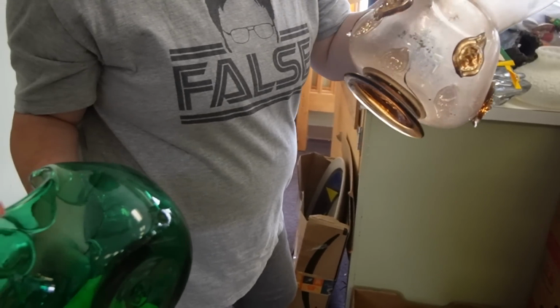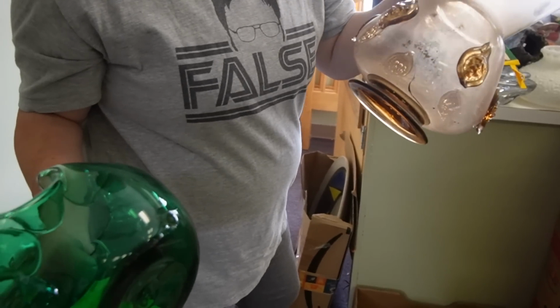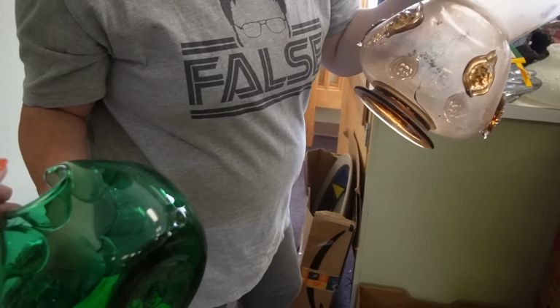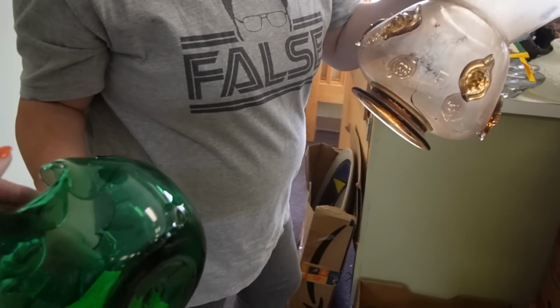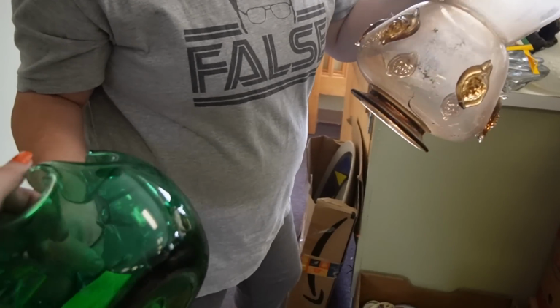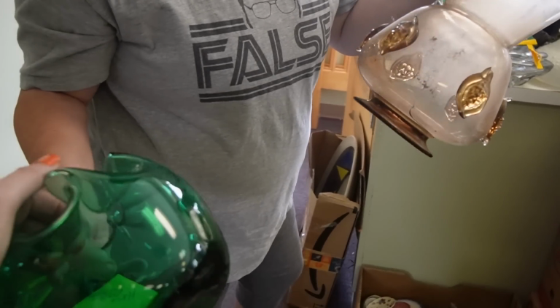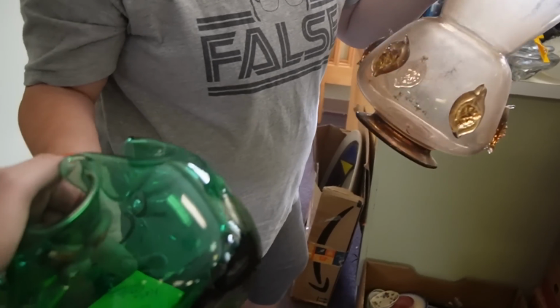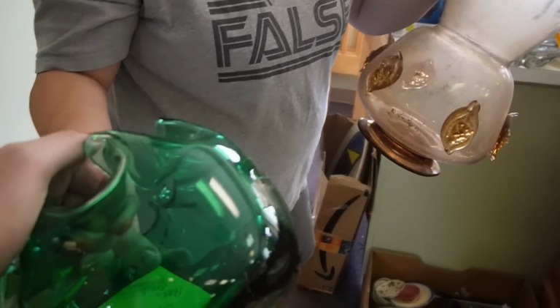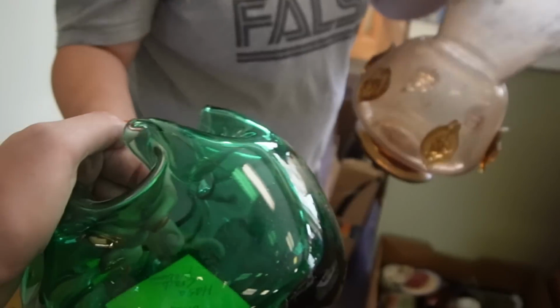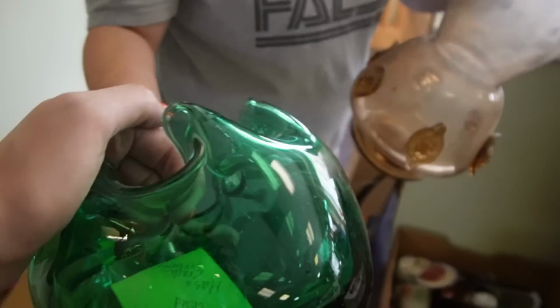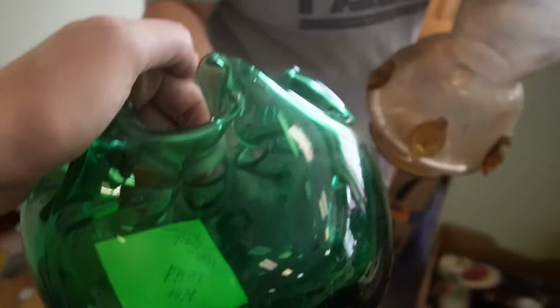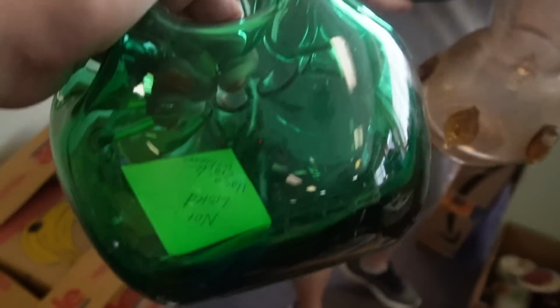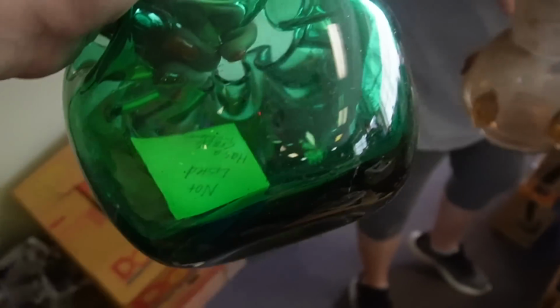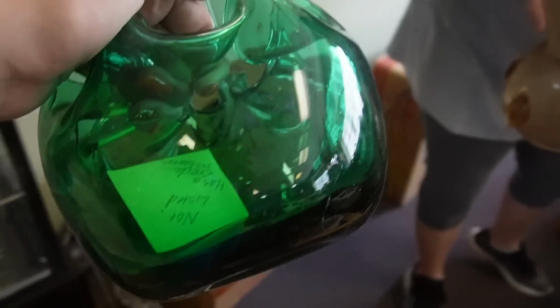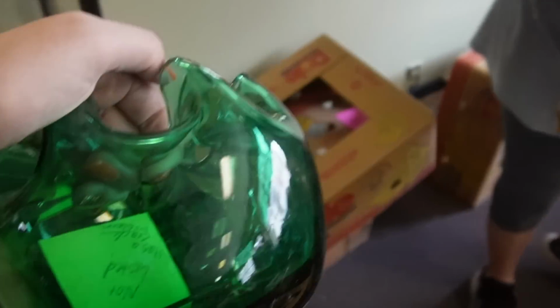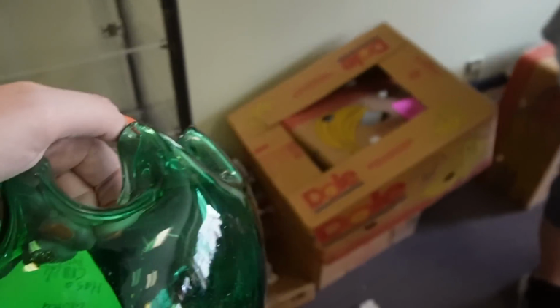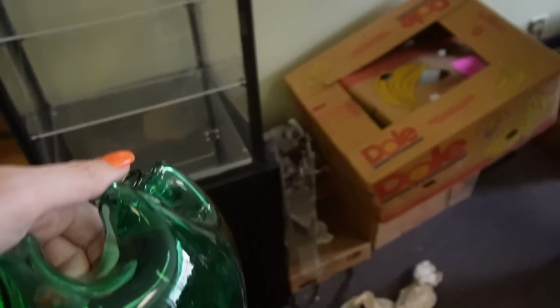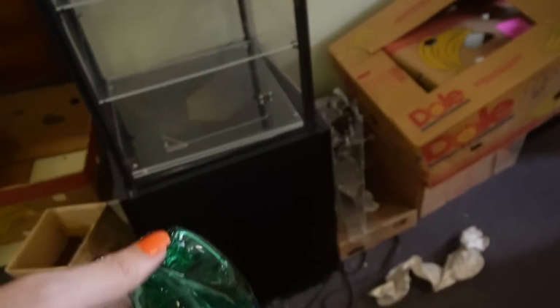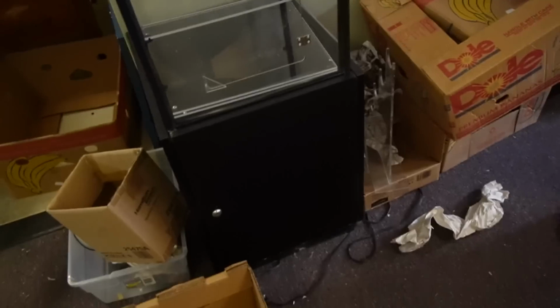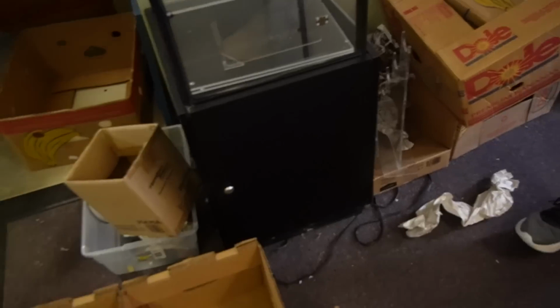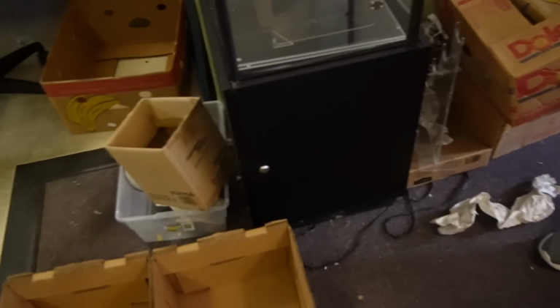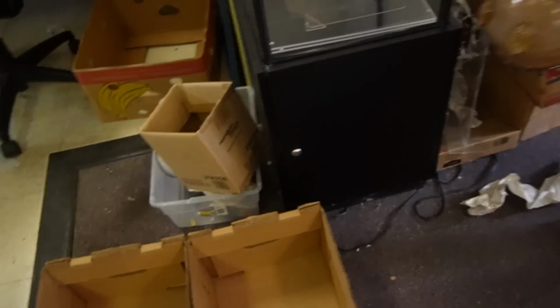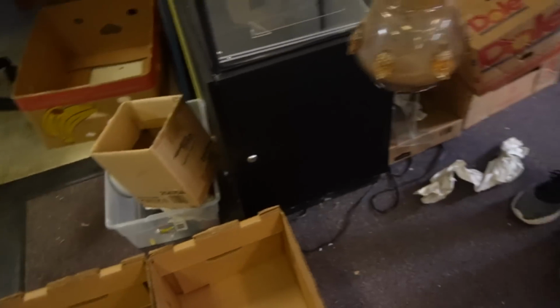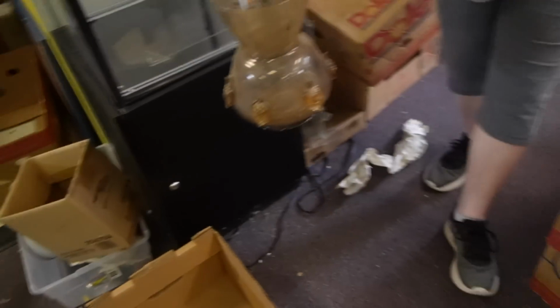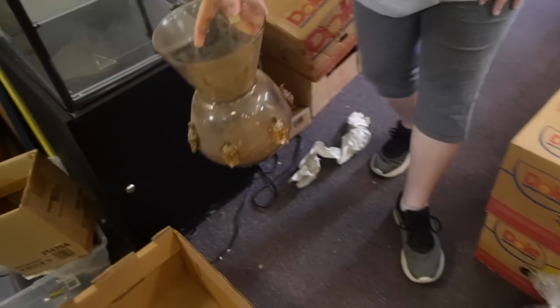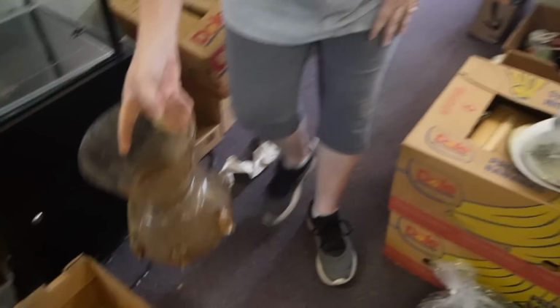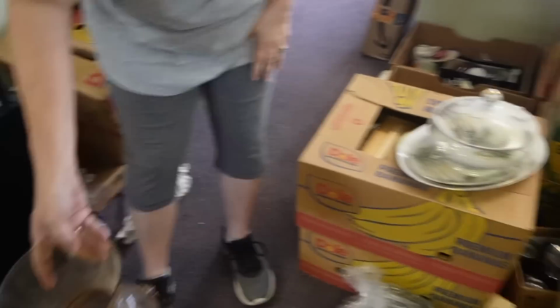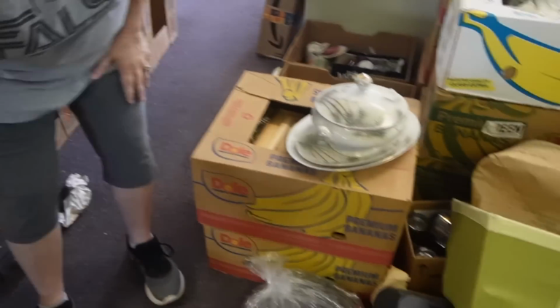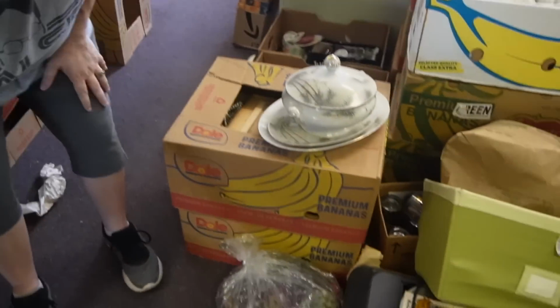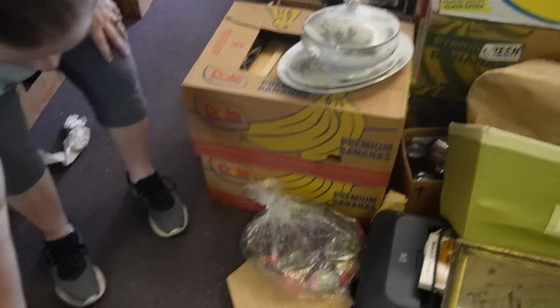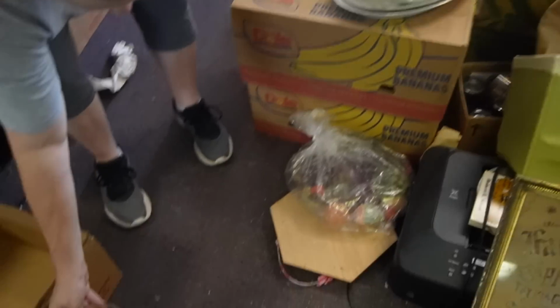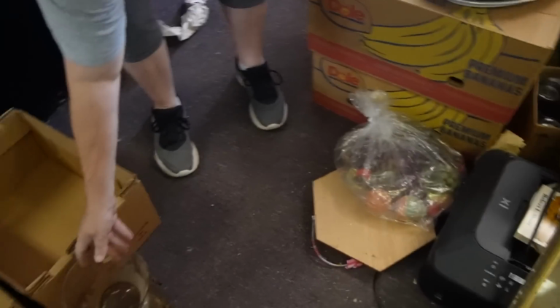I'm going to donate these — we'll put these in a goodwill box. Okay, I'll feel better. Those aren't — we don't have a donate box.